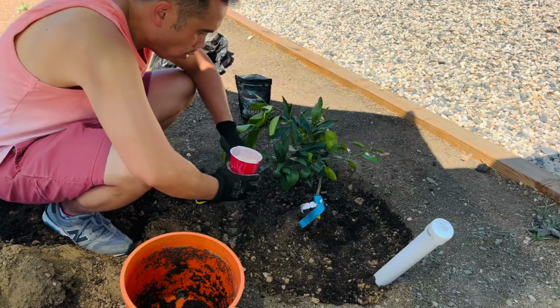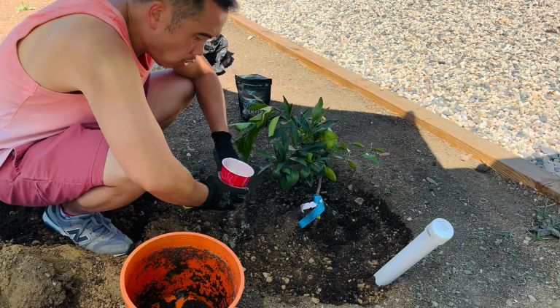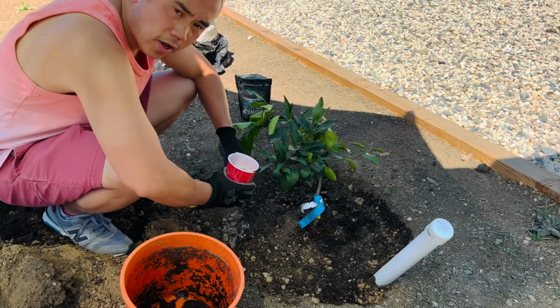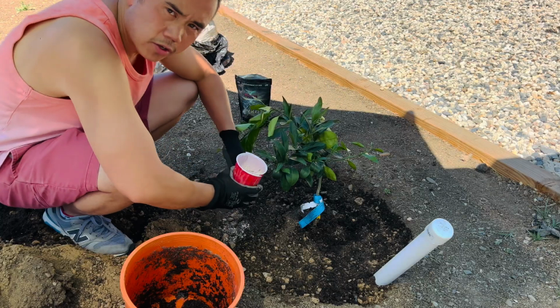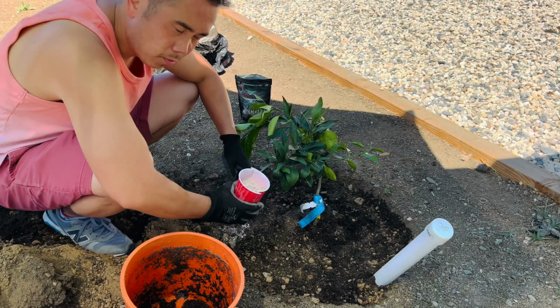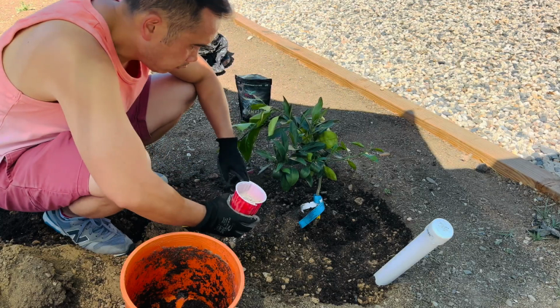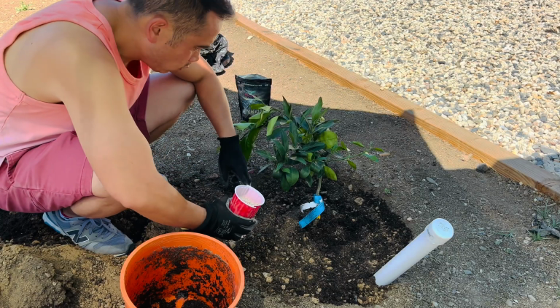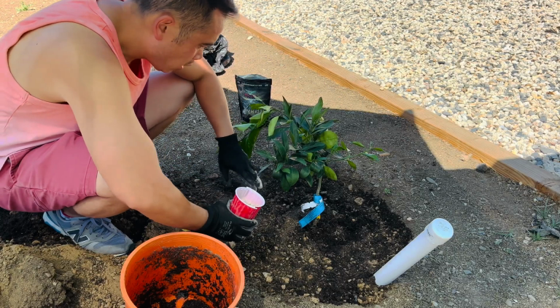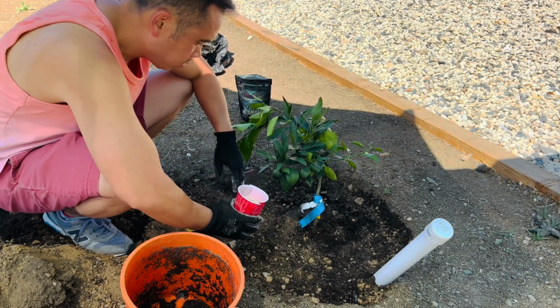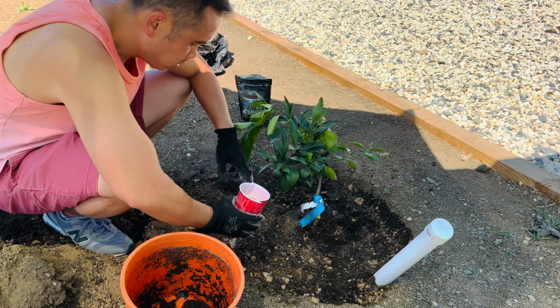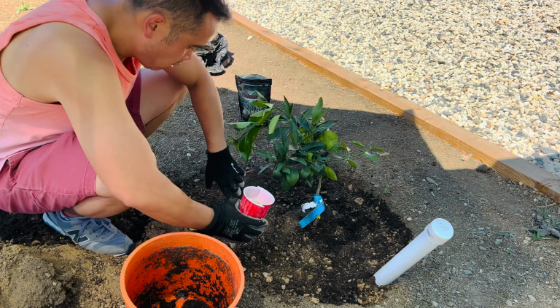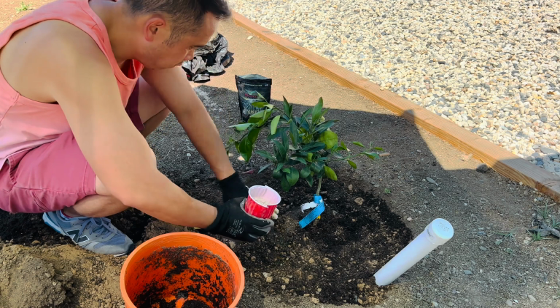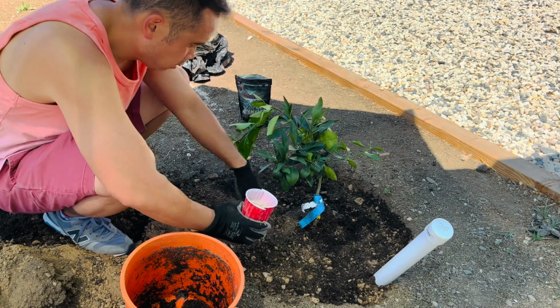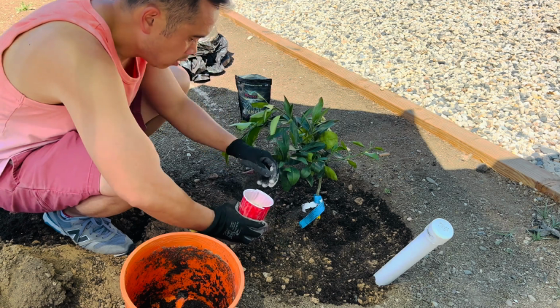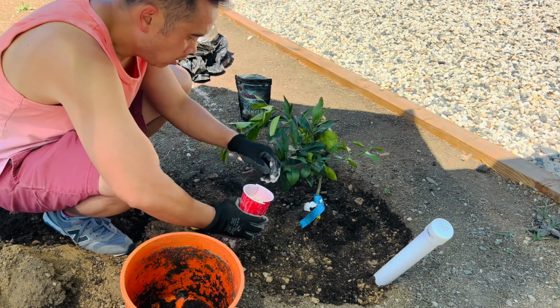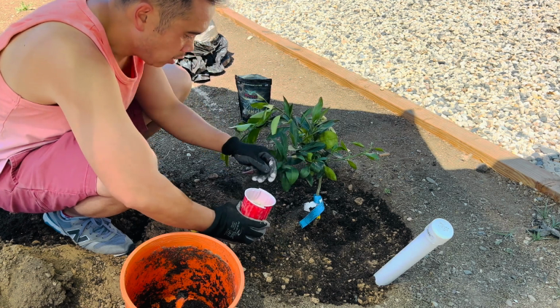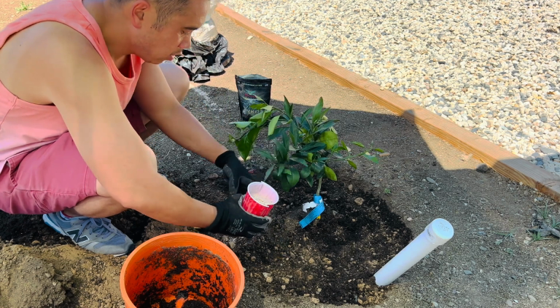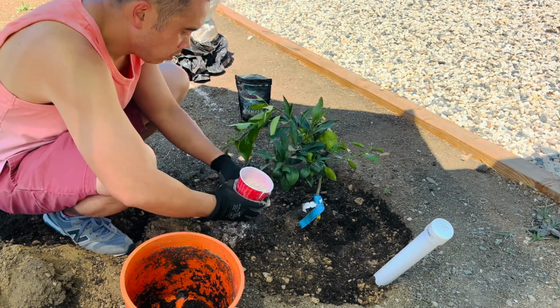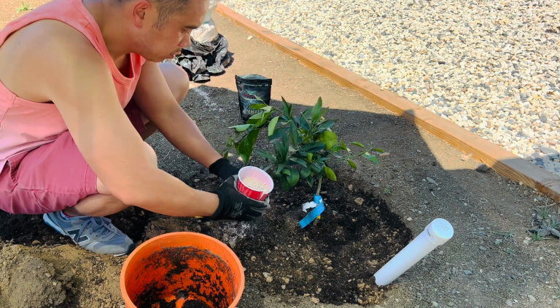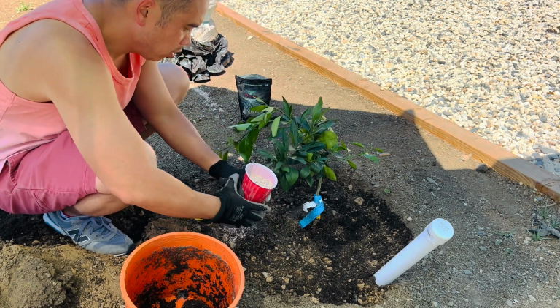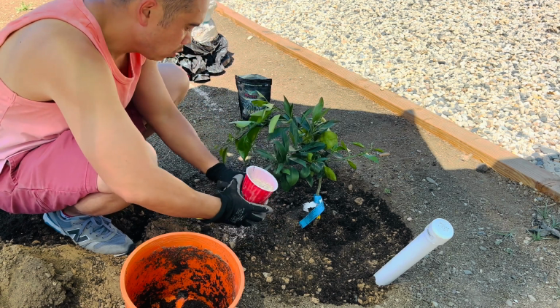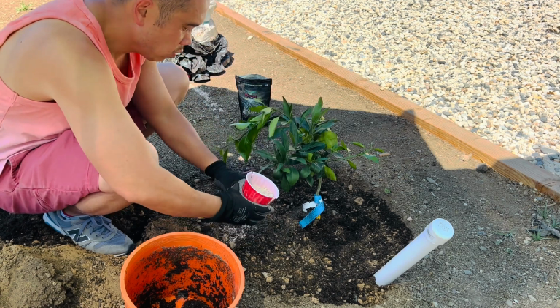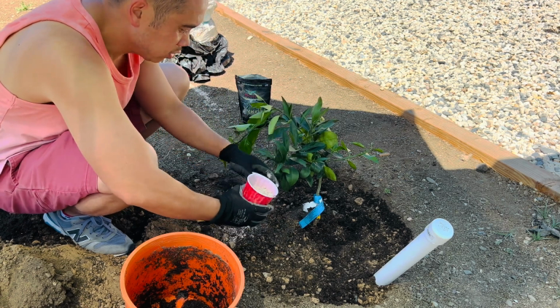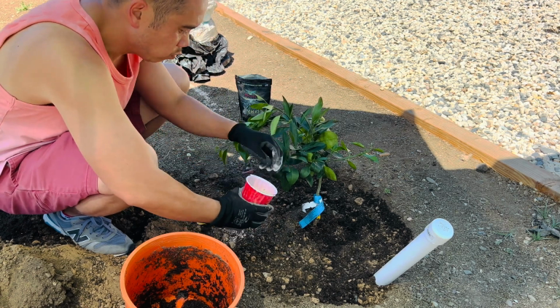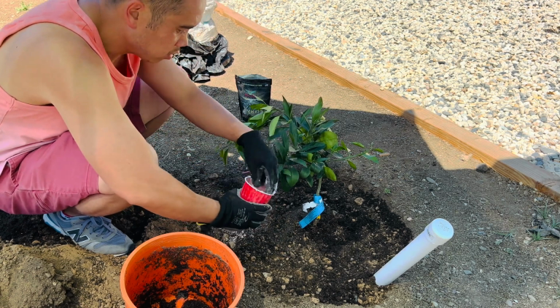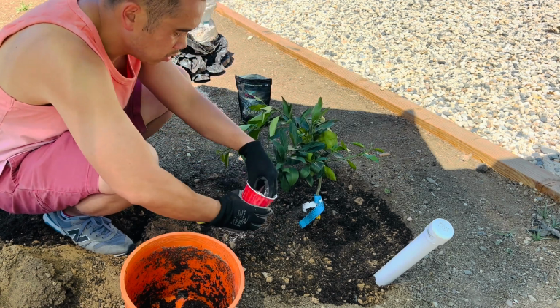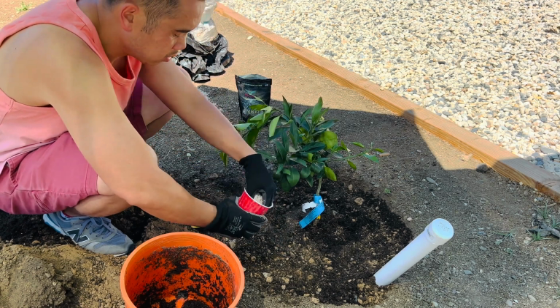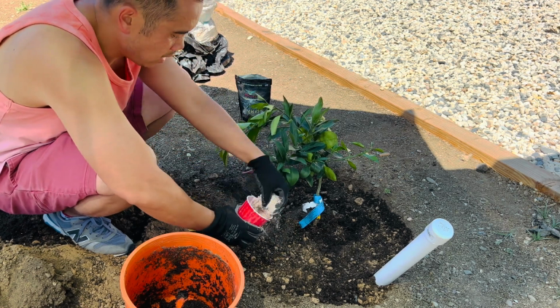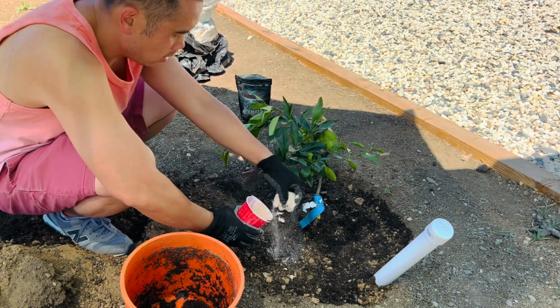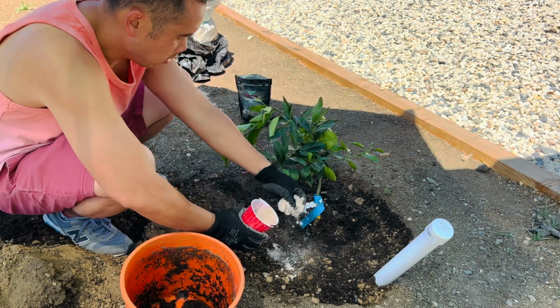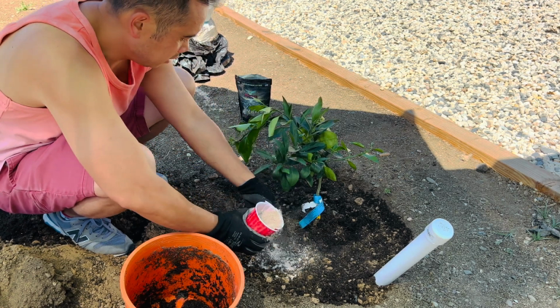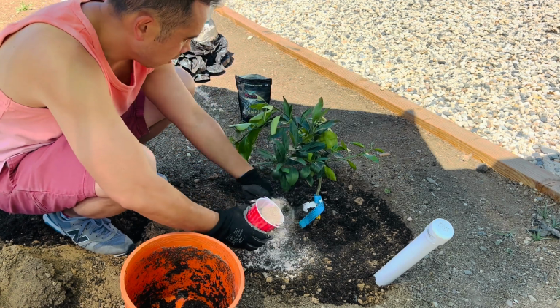Okay, so before we top this off, you want to sprinkle this rock dust around the base.